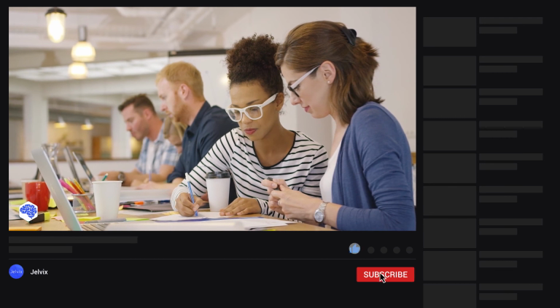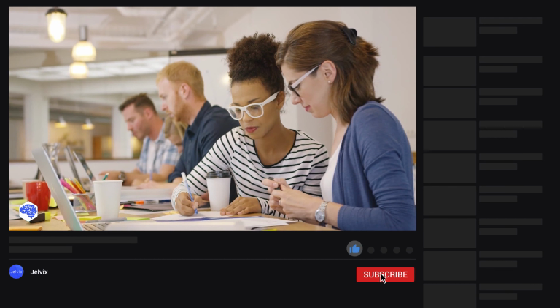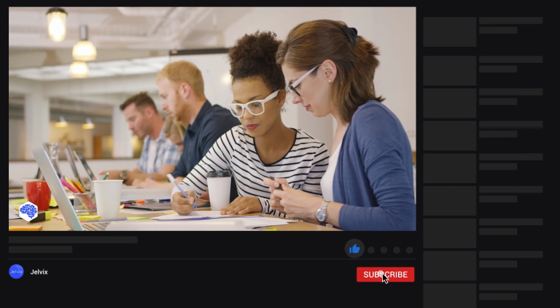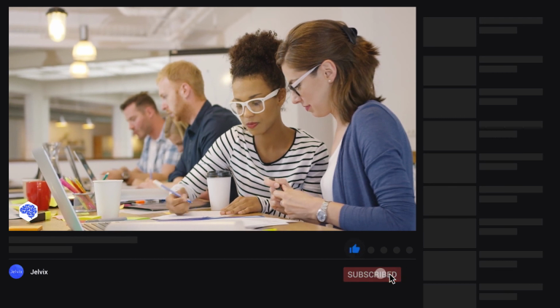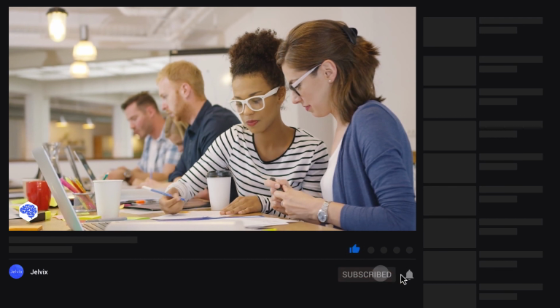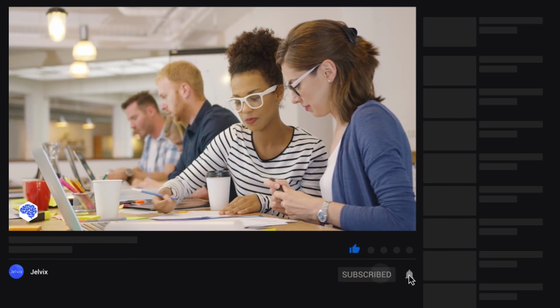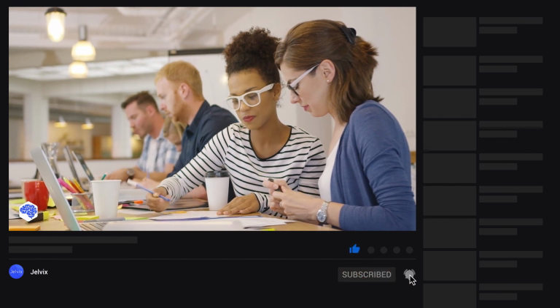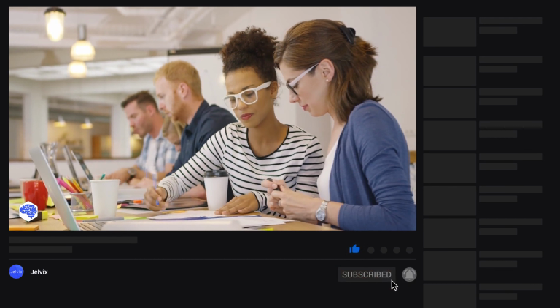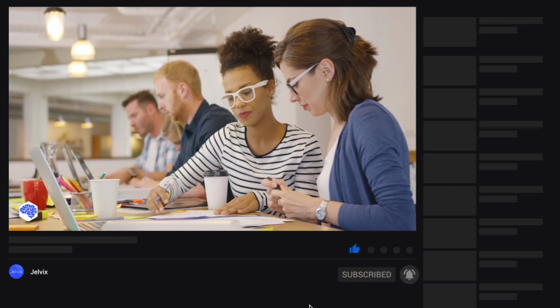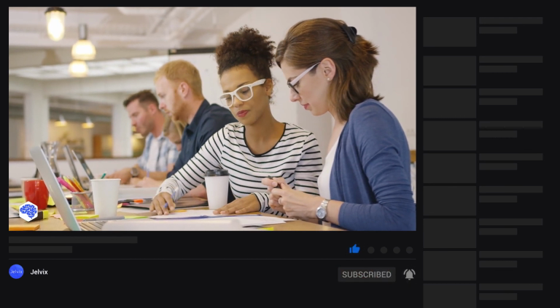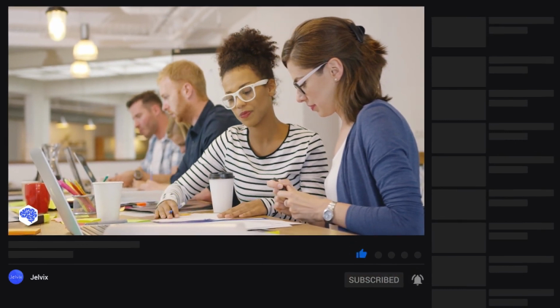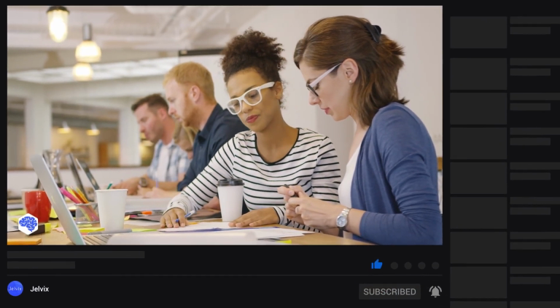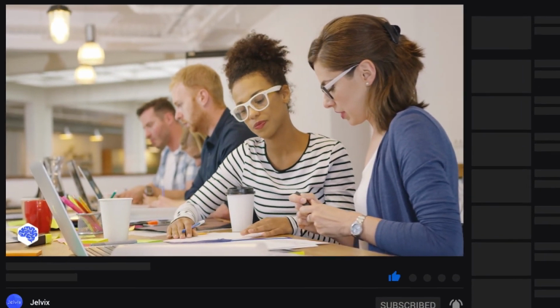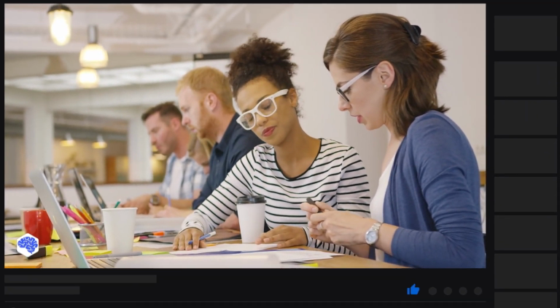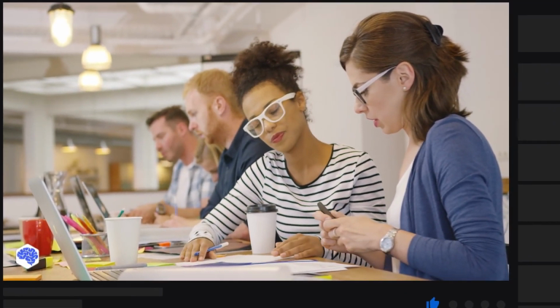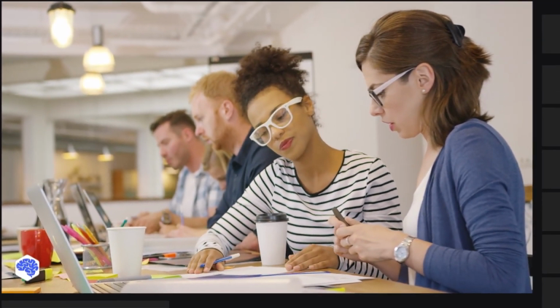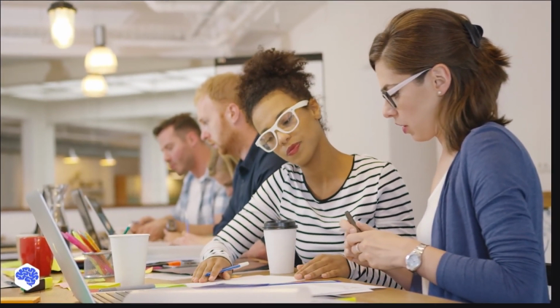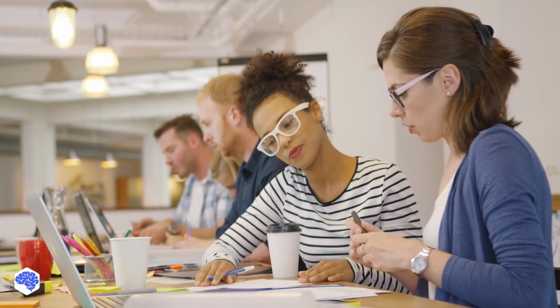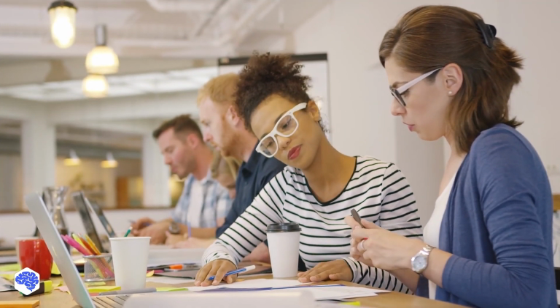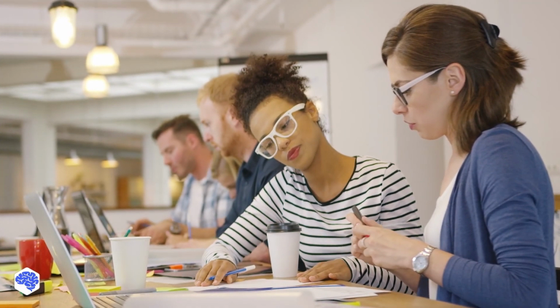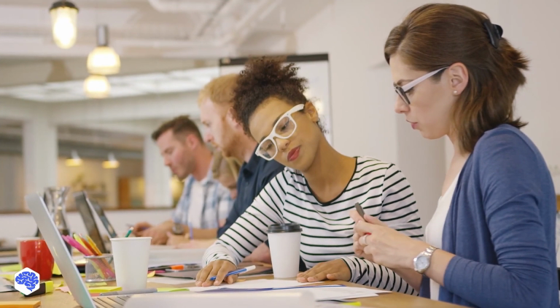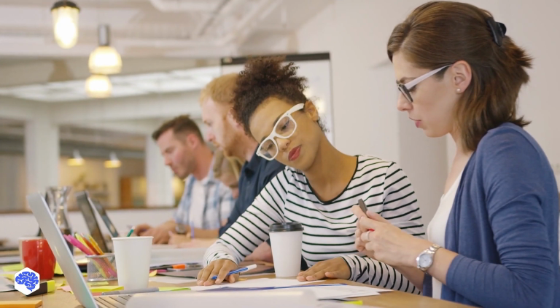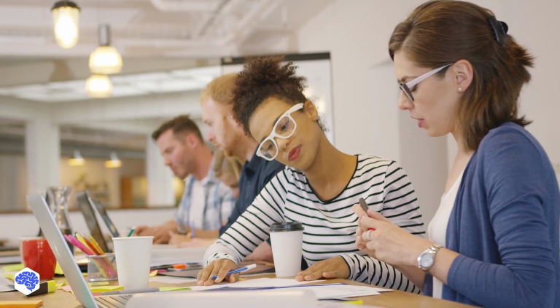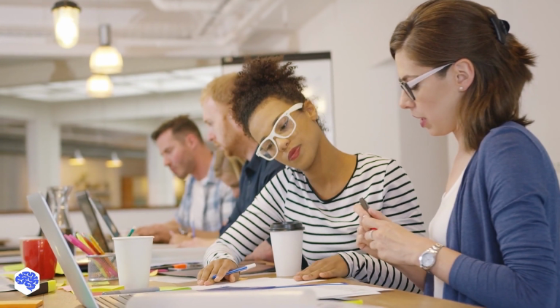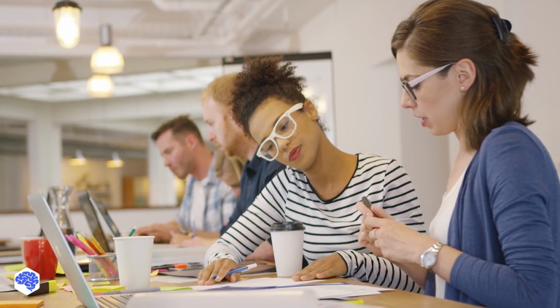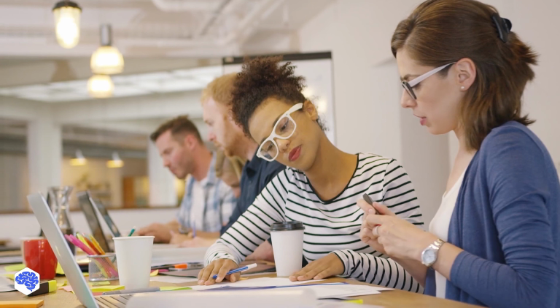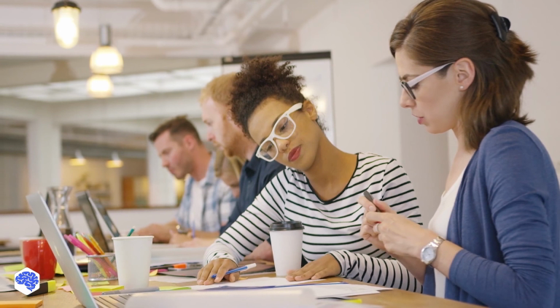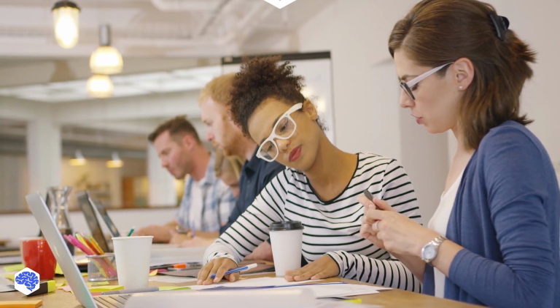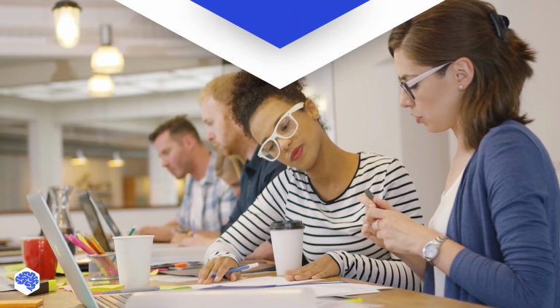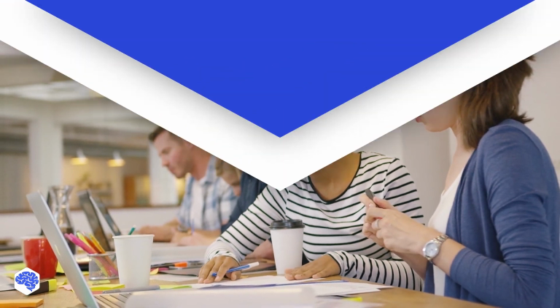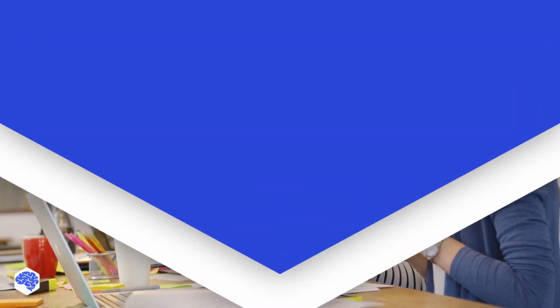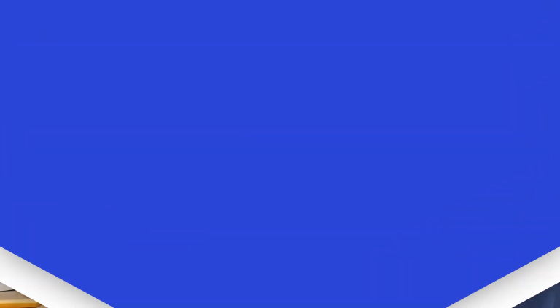Make sure to subscribe not to miss a single video. Don't forget to press the bell button. Bye for now!